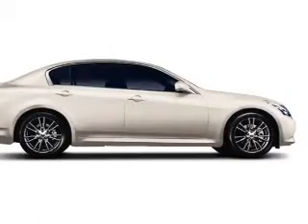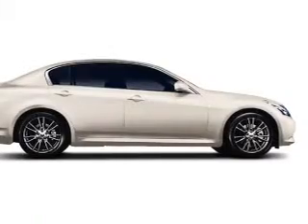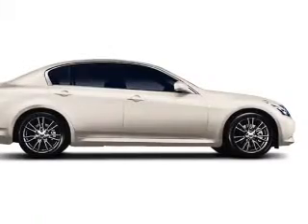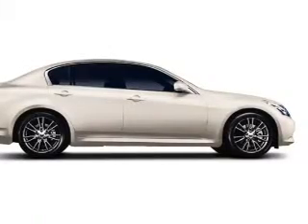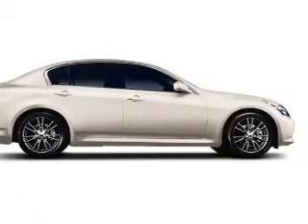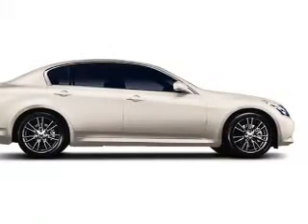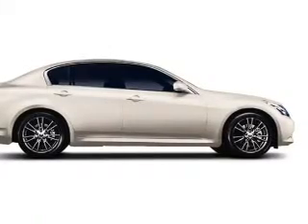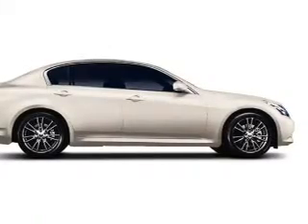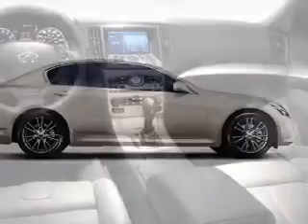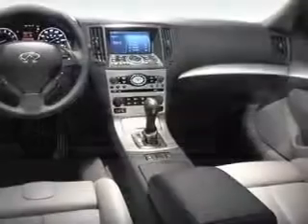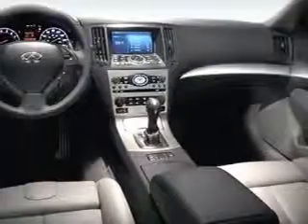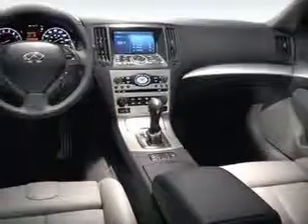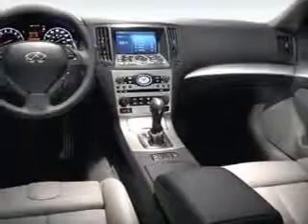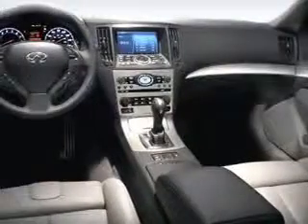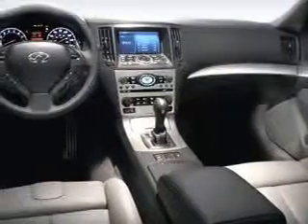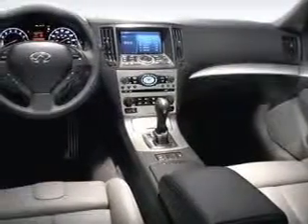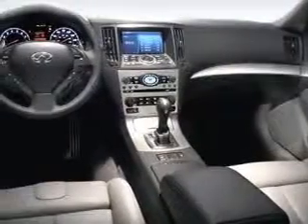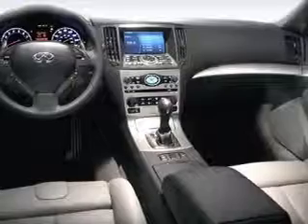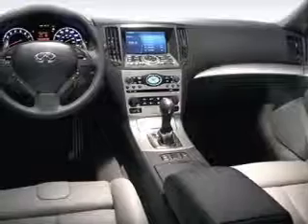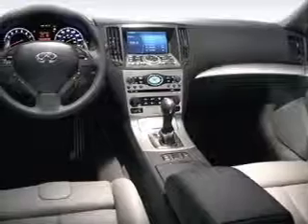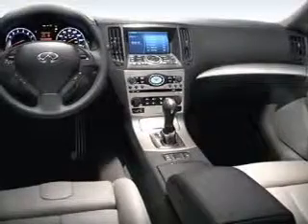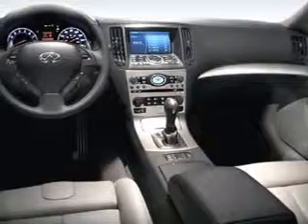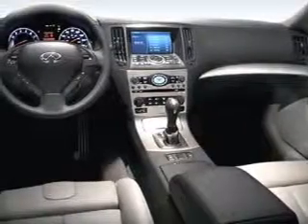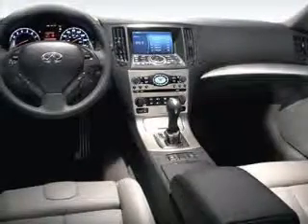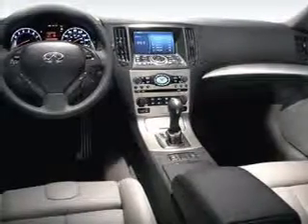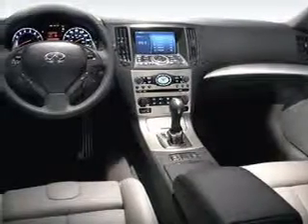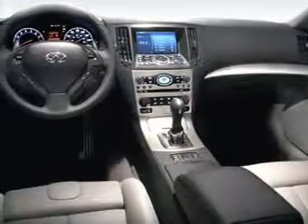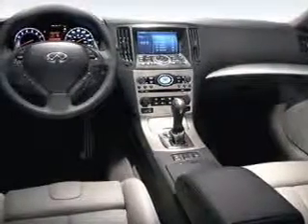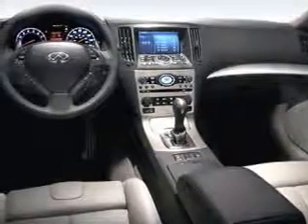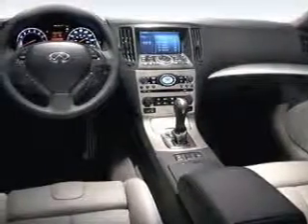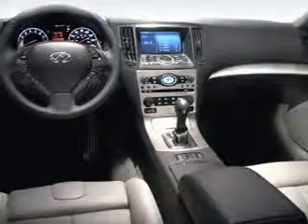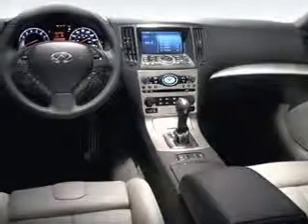Keyless entry, power windows, cruise control, an AM-FM stereo, power mirrors, an alarm system, power steering.